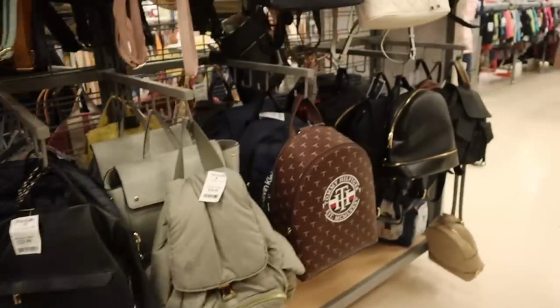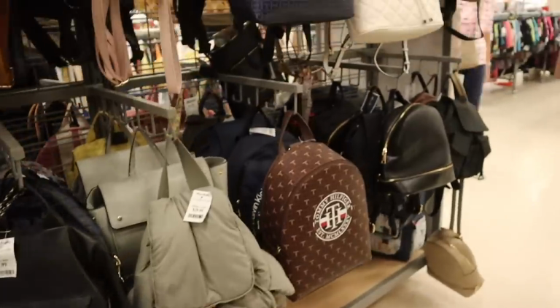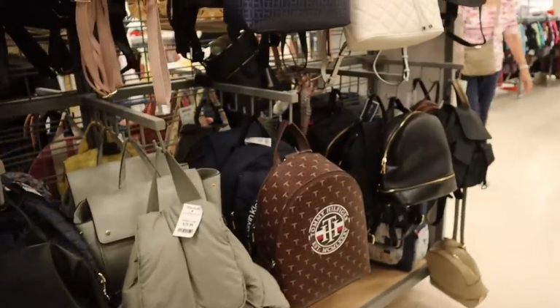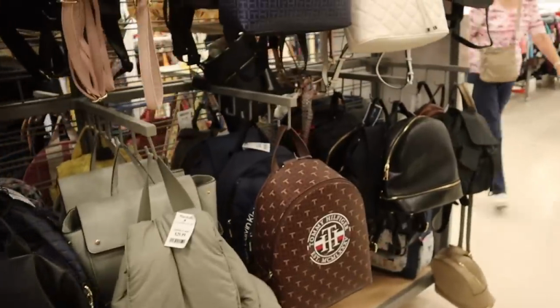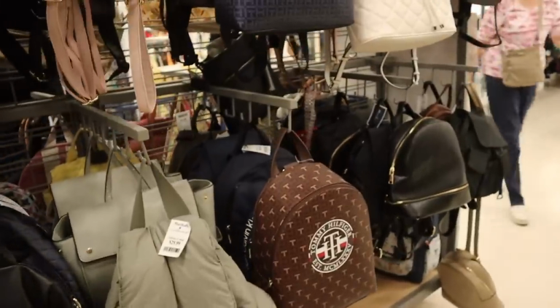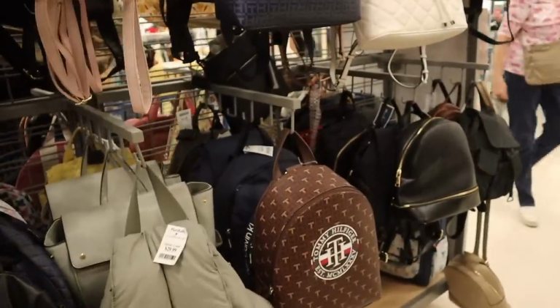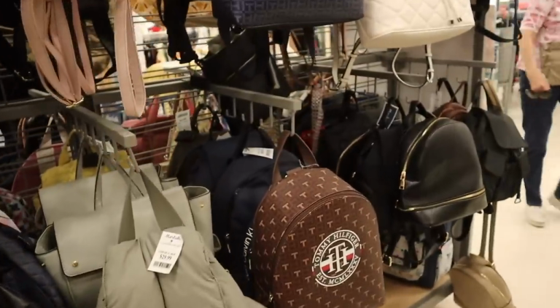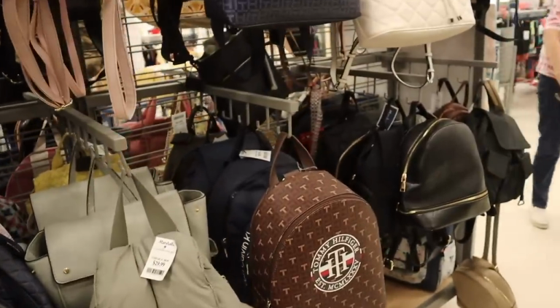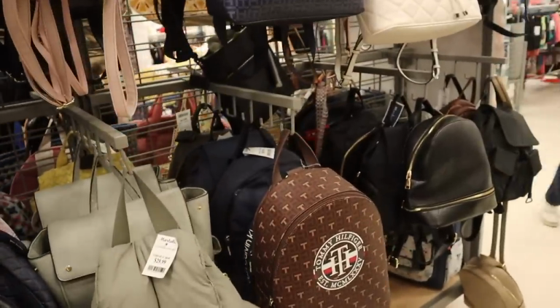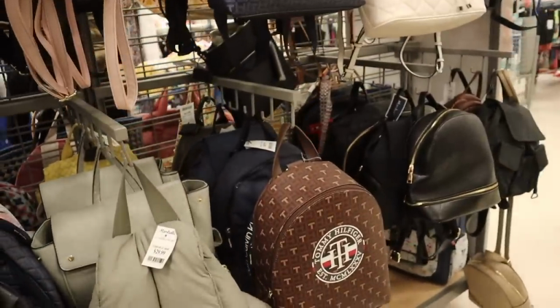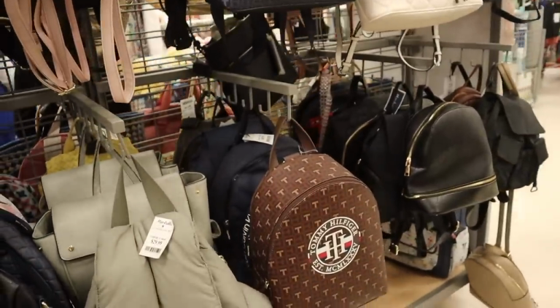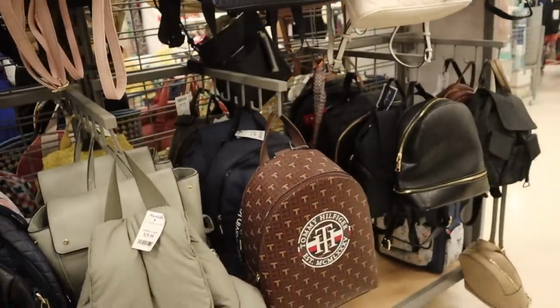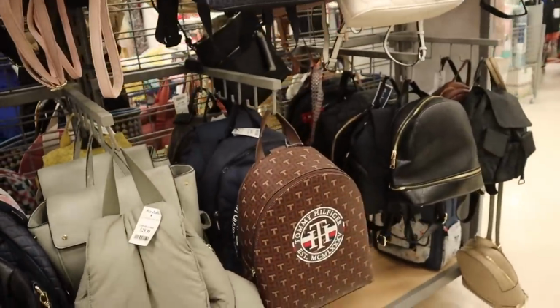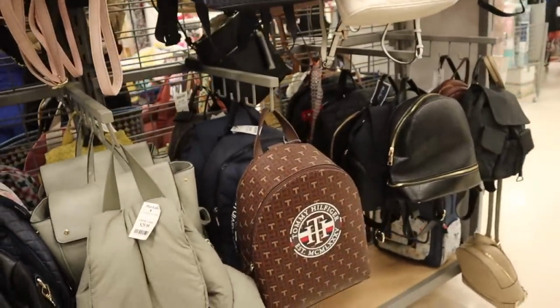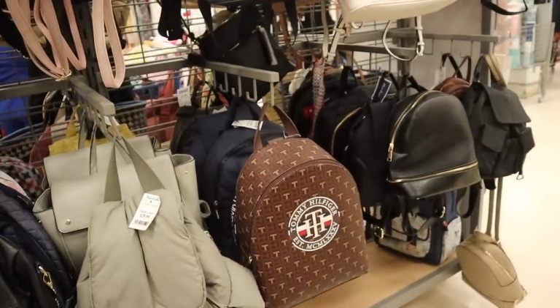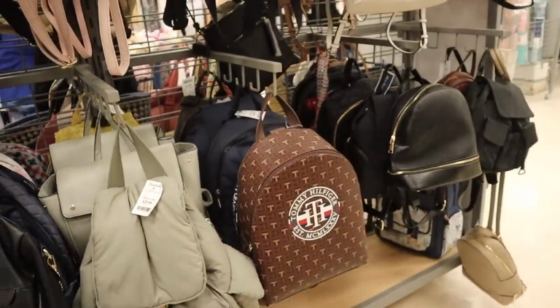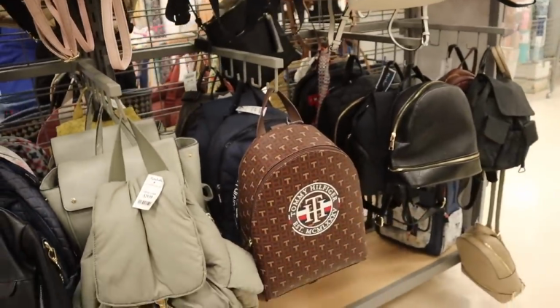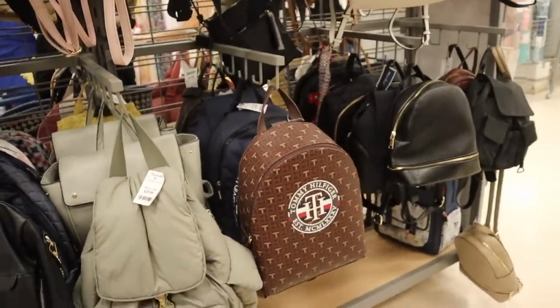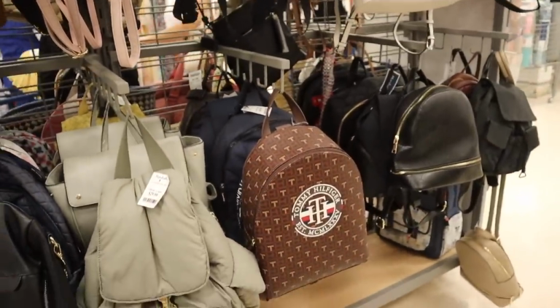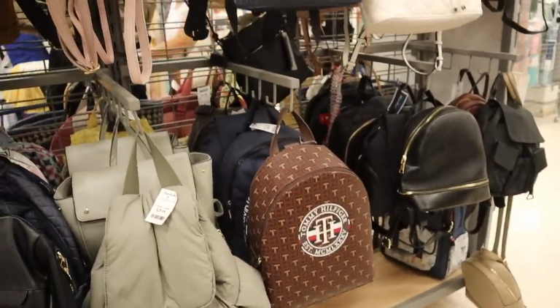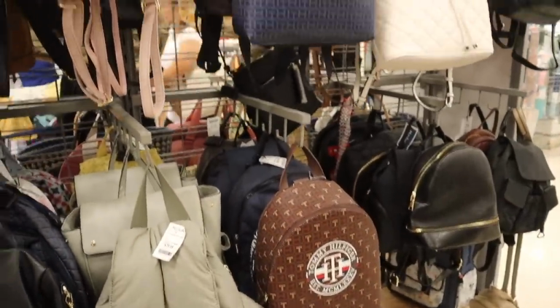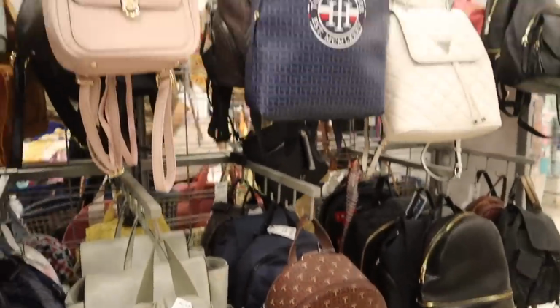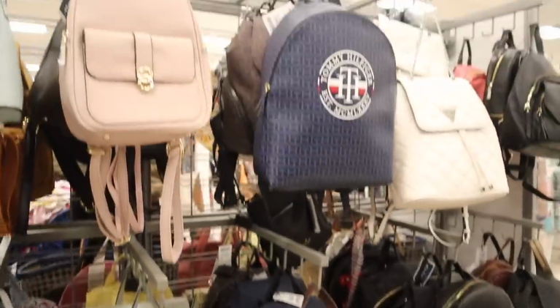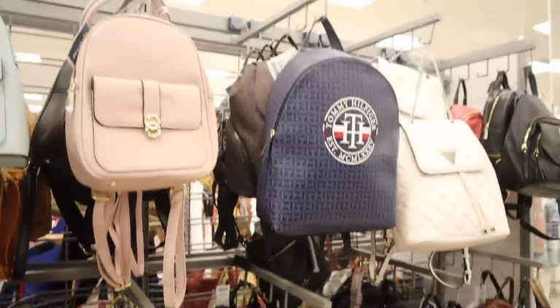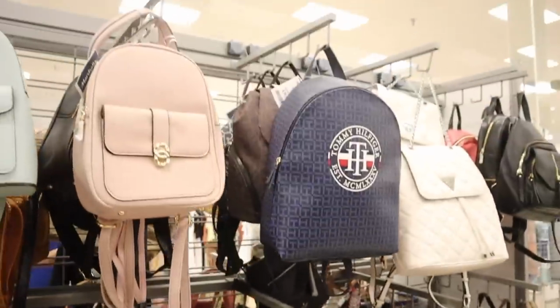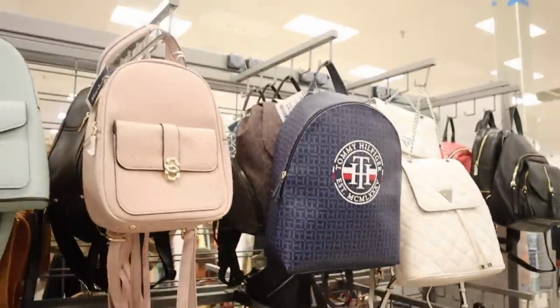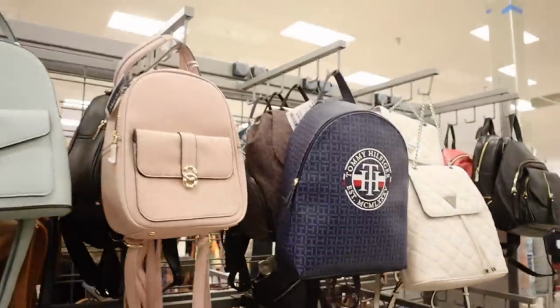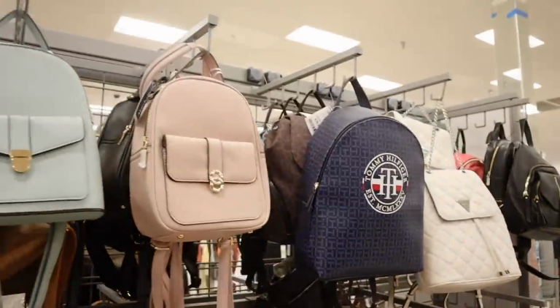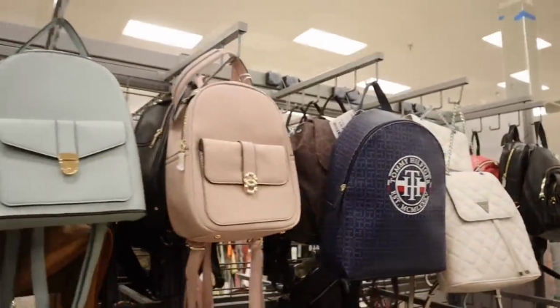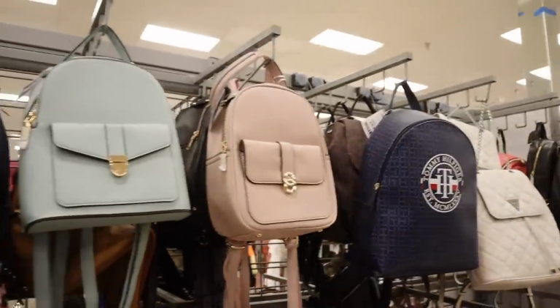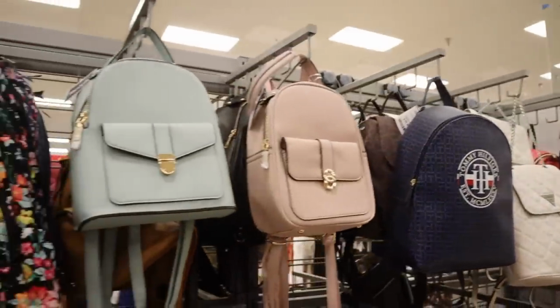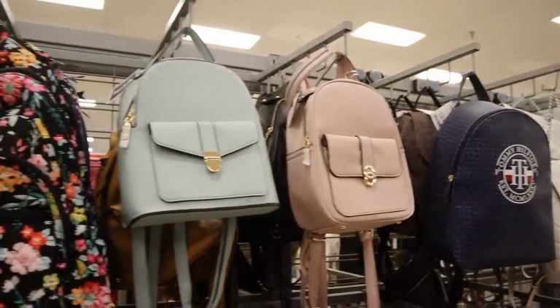Tommy Hilfiger backpacks are only $40 in brown and dark blue - super cute.